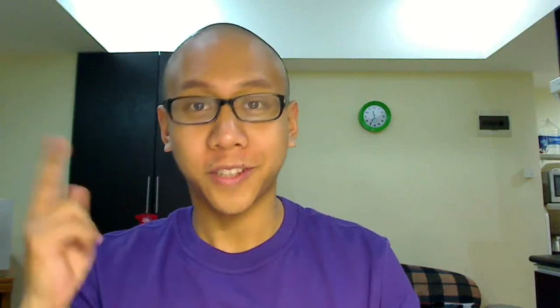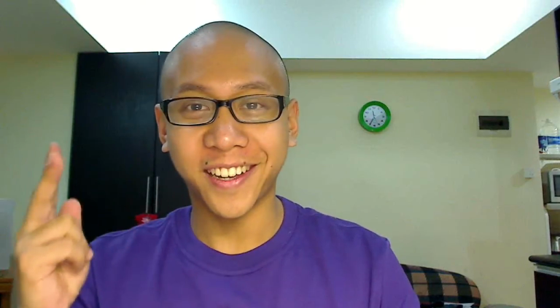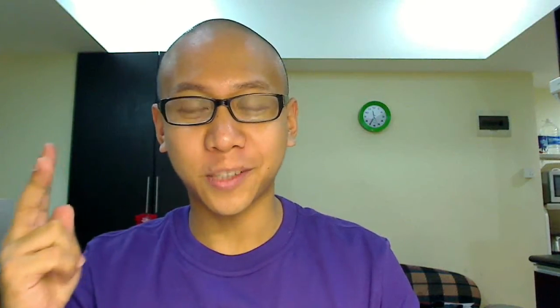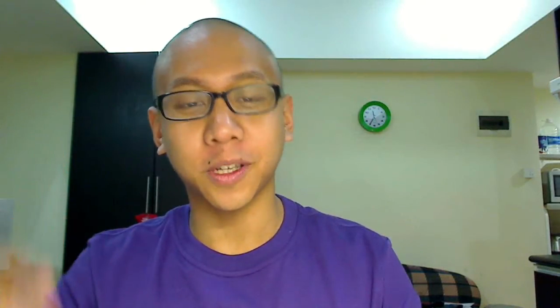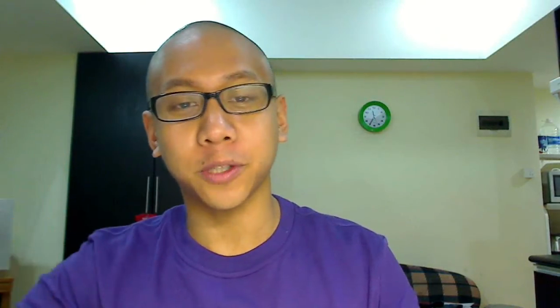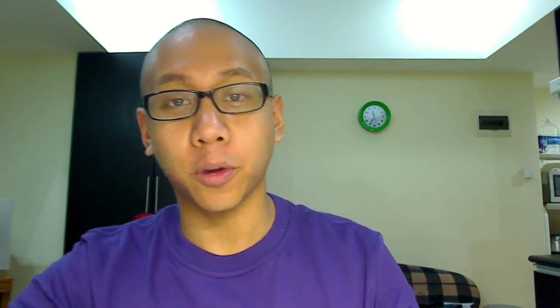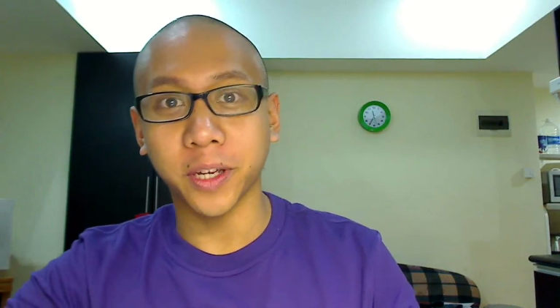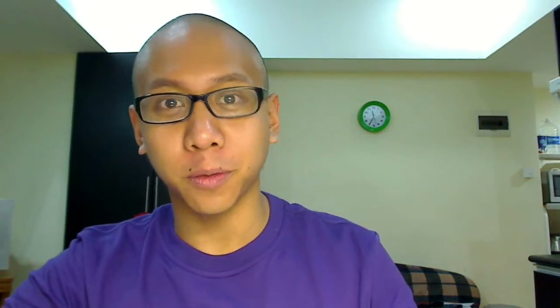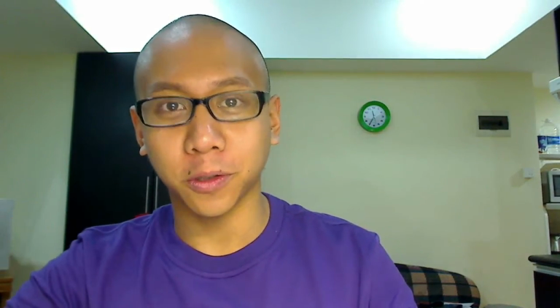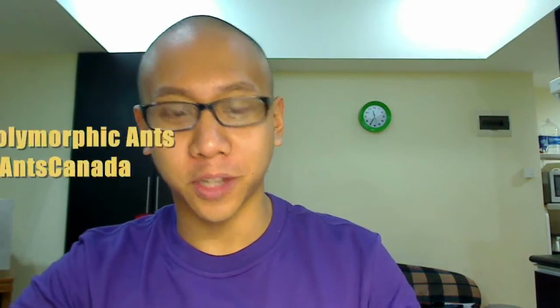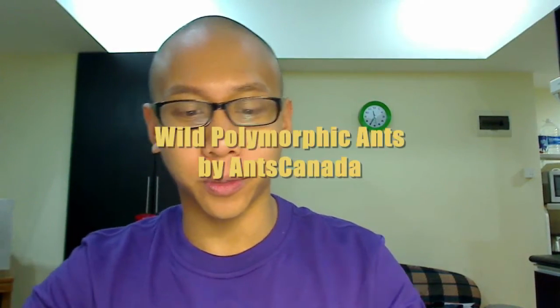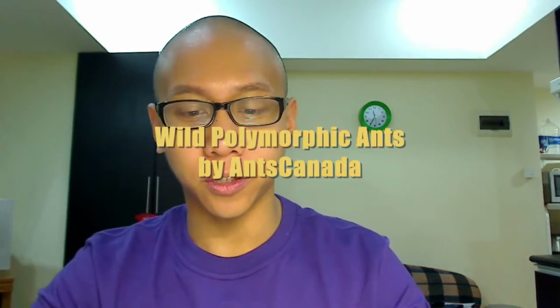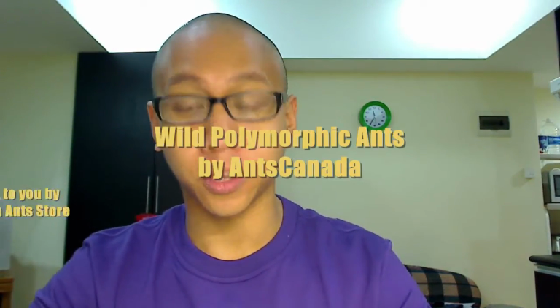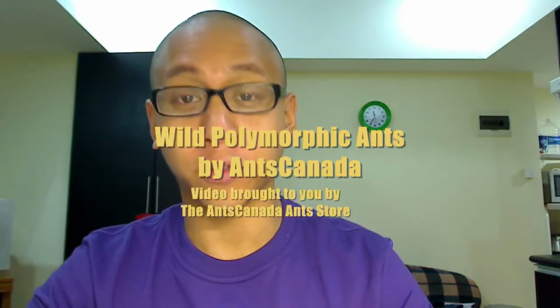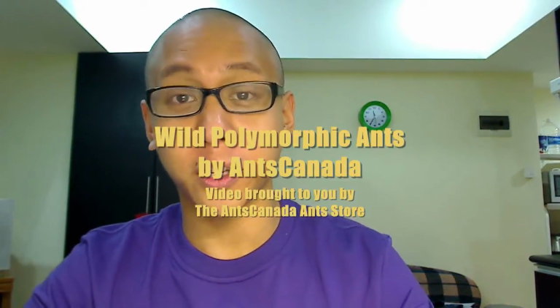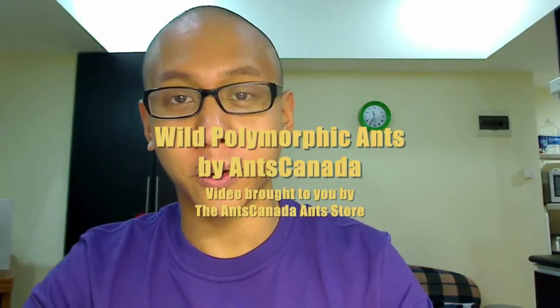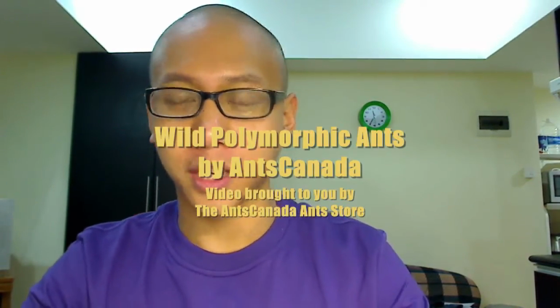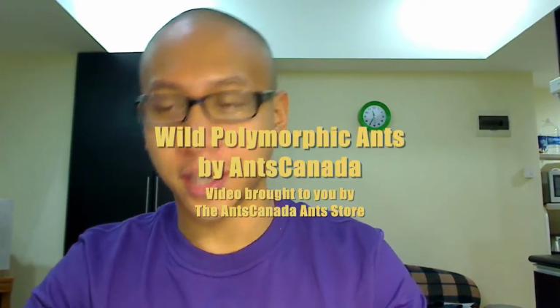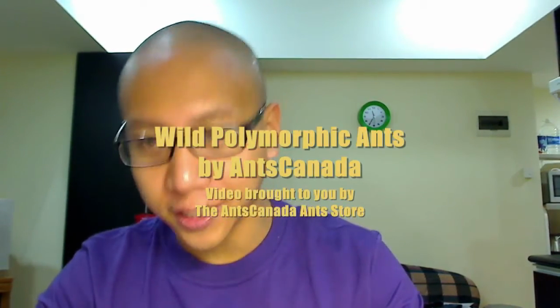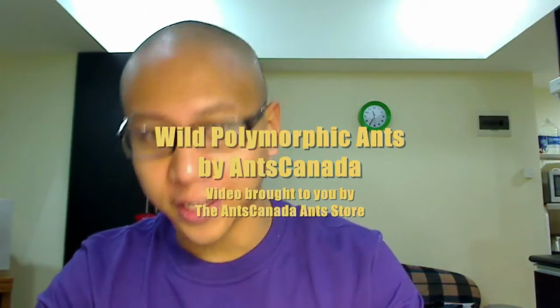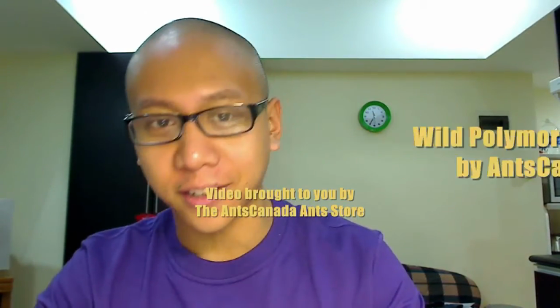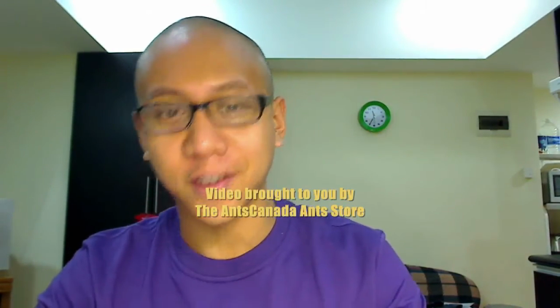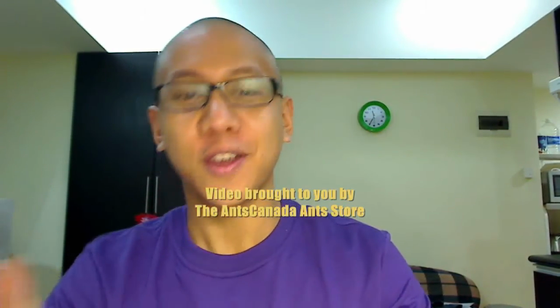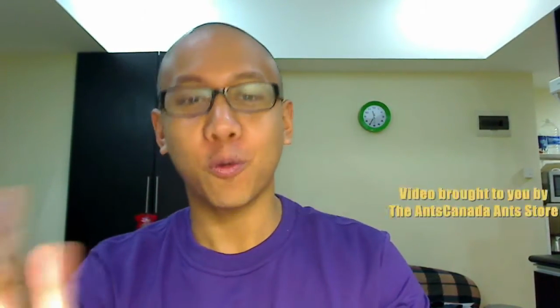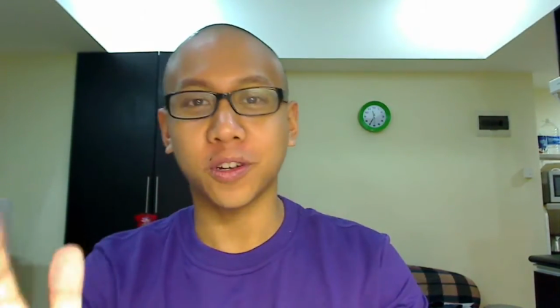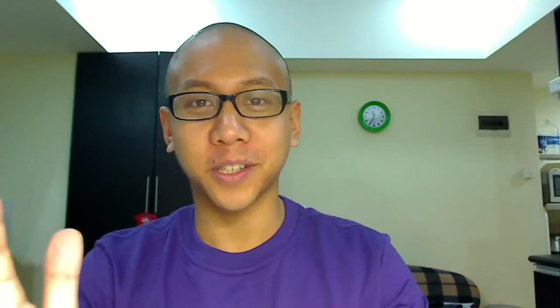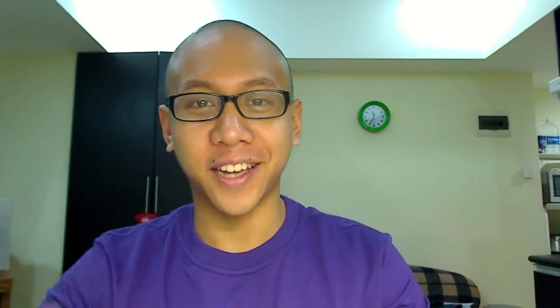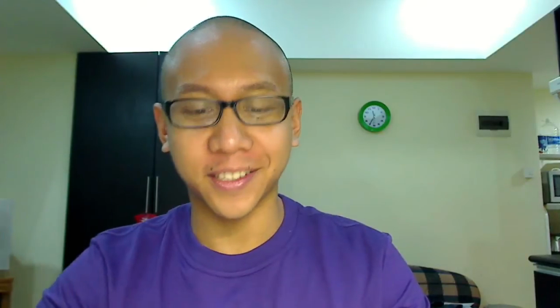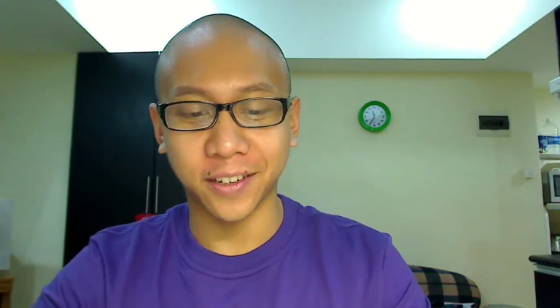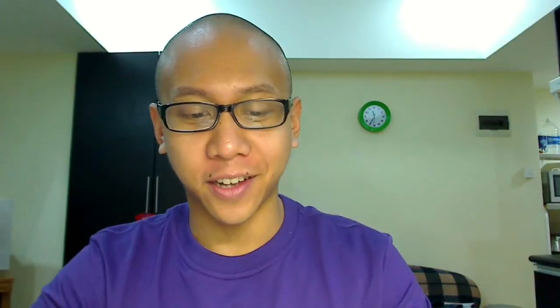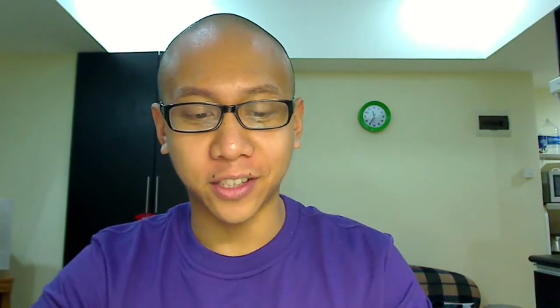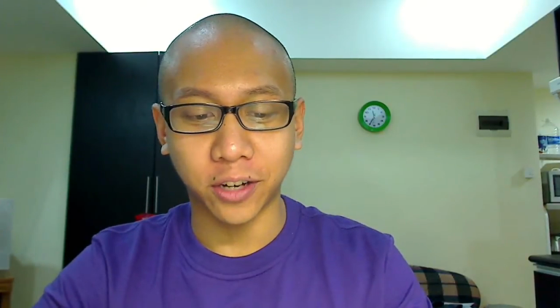Hey guys, what's up? It's your boy Mikey Bustos here, bringing you another video, aka Ants Canada. Welcome to the Ants Canada Ant Channel.